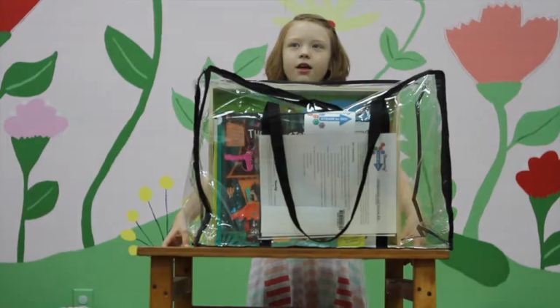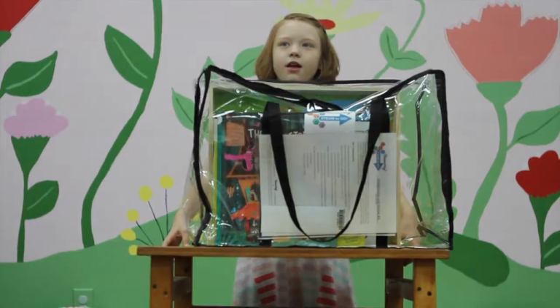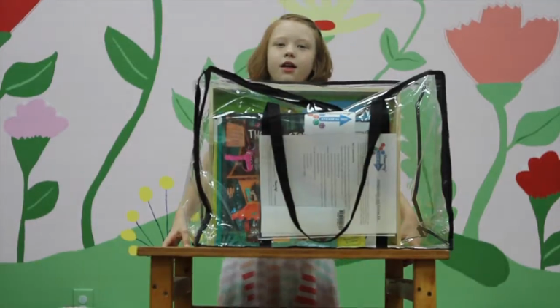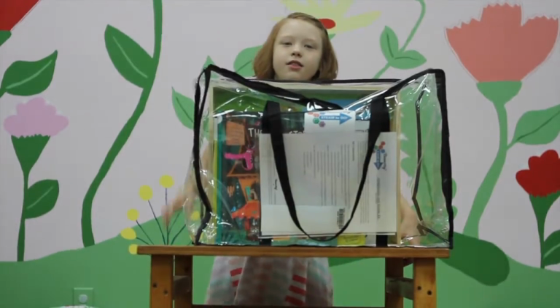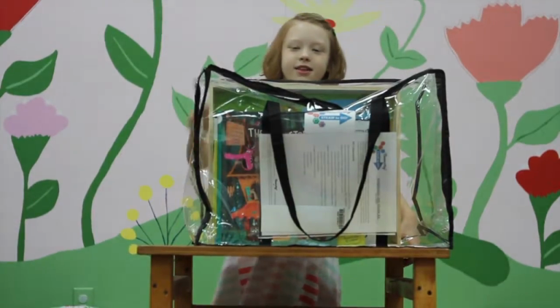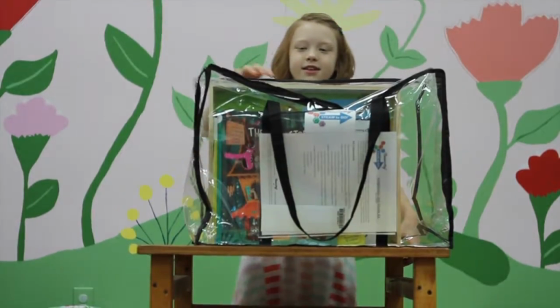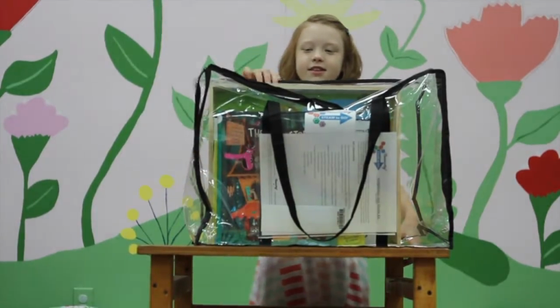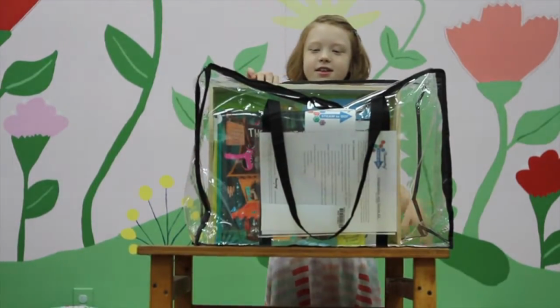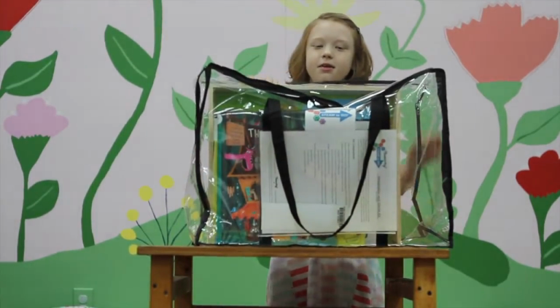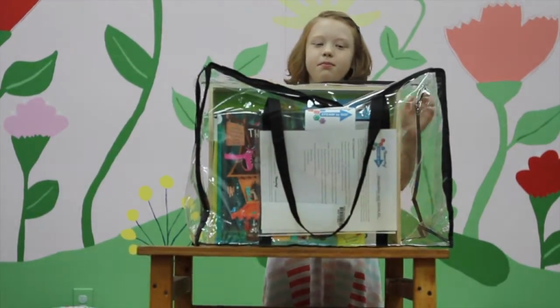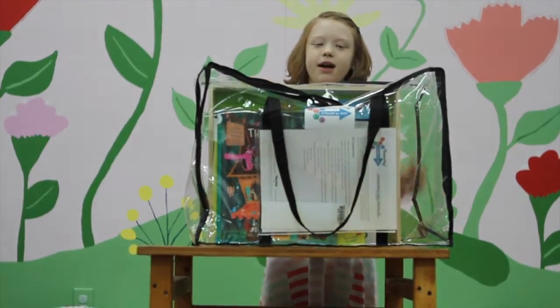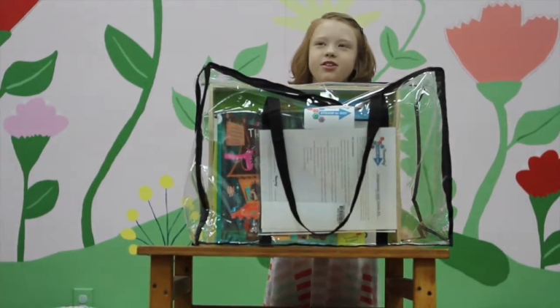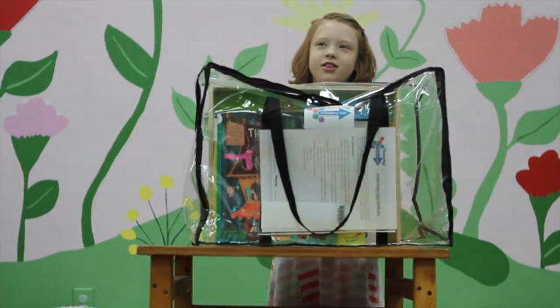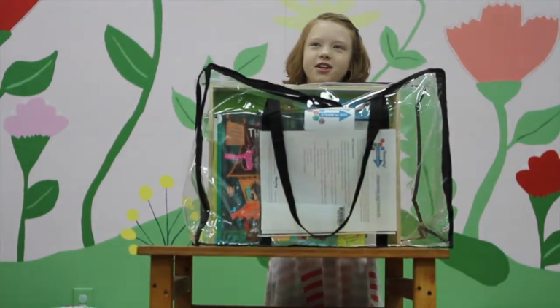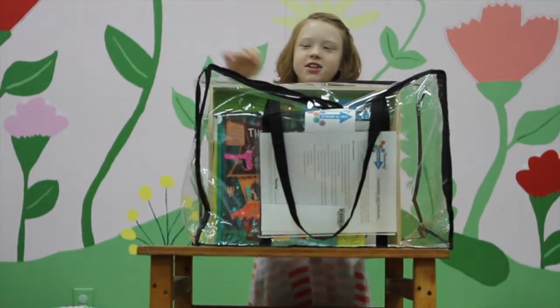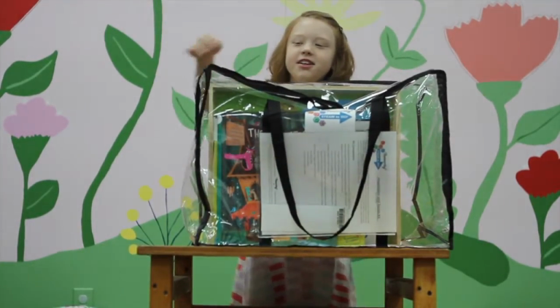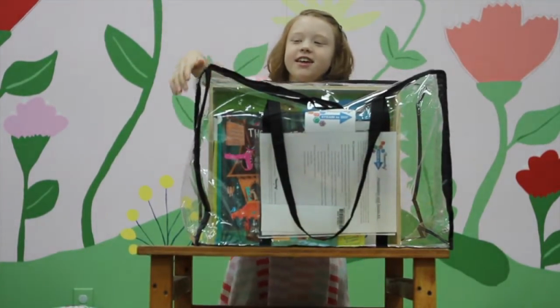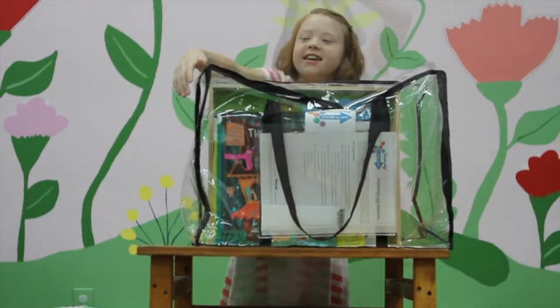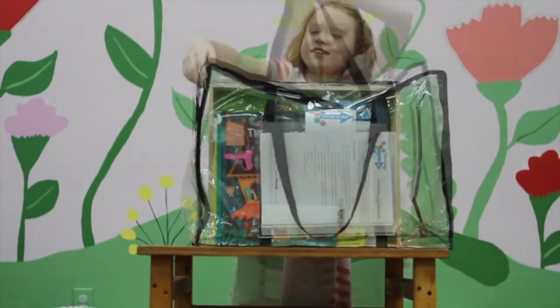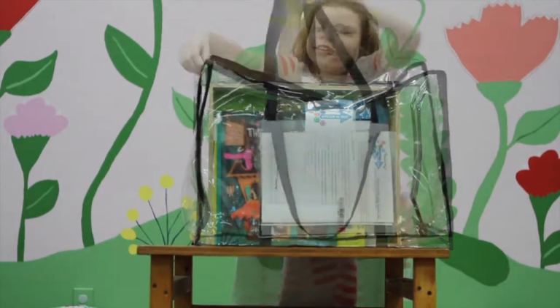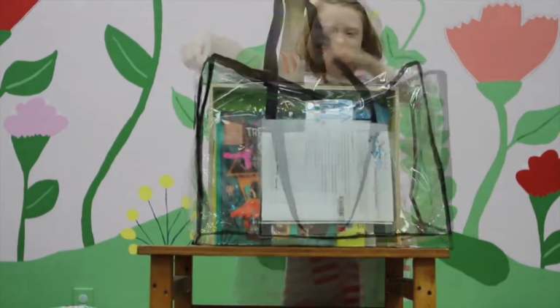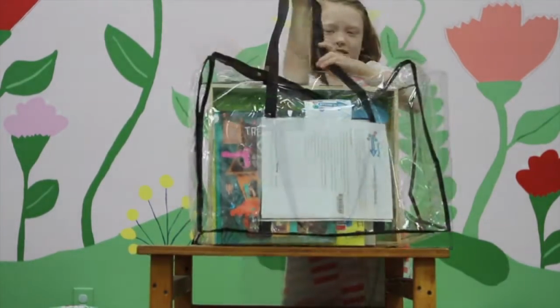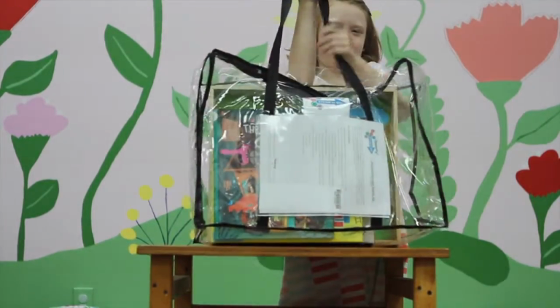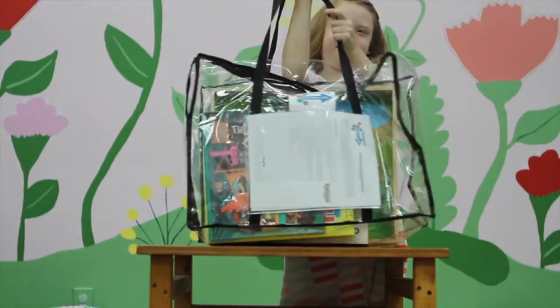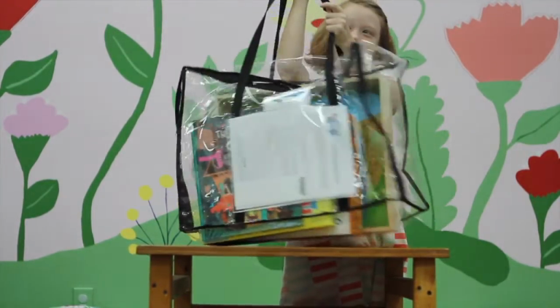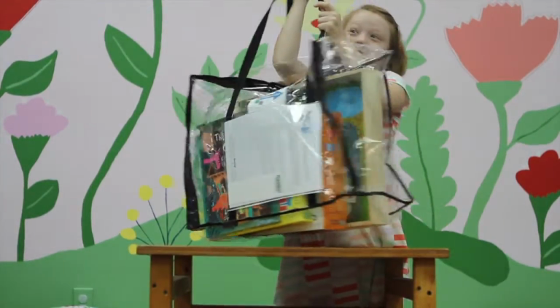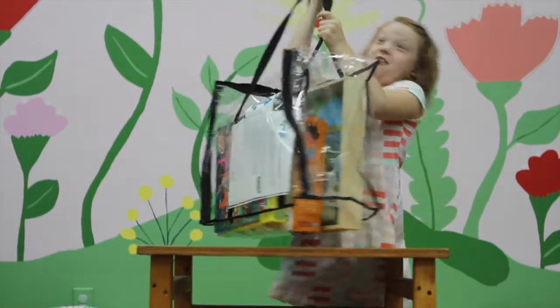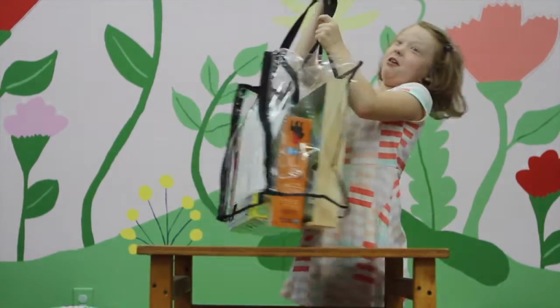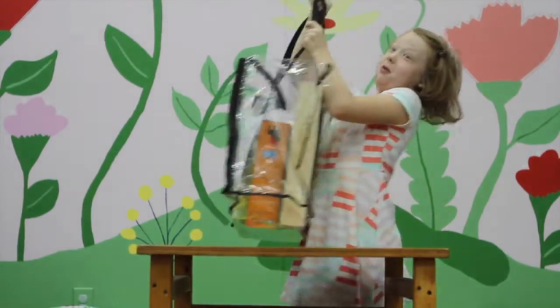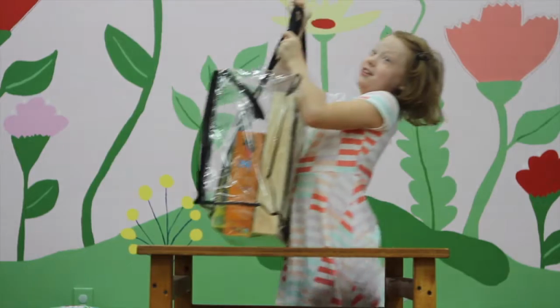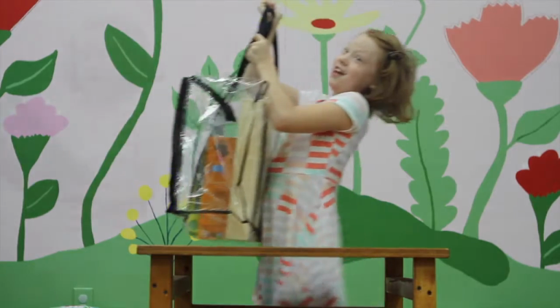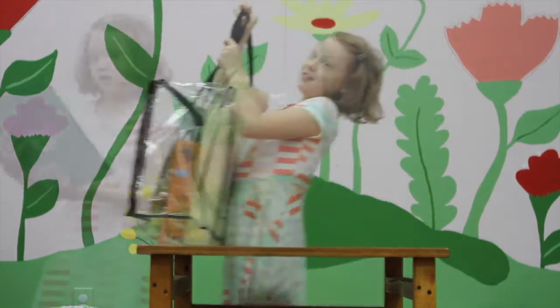This is the Imagination Kit. Oh, it's heavy.